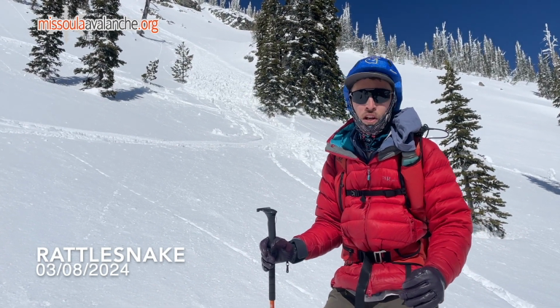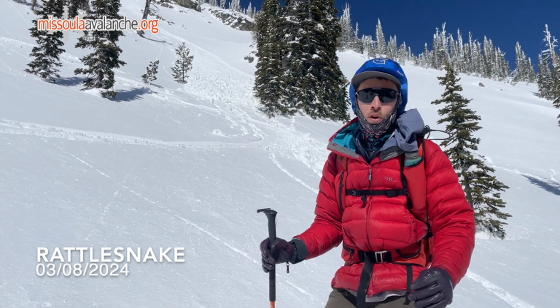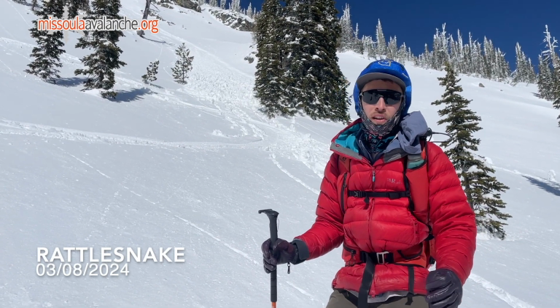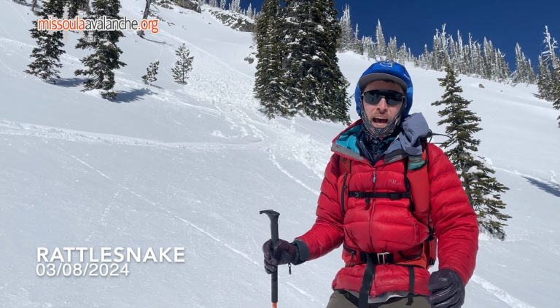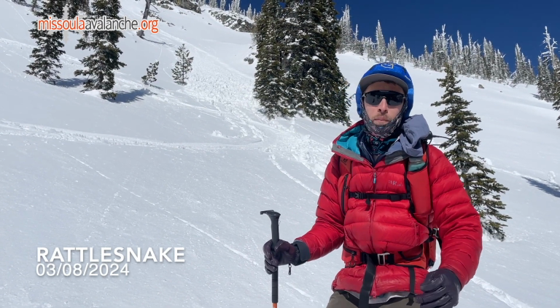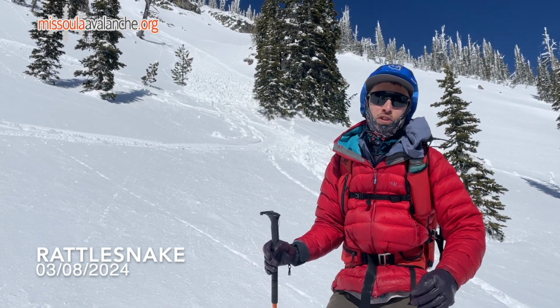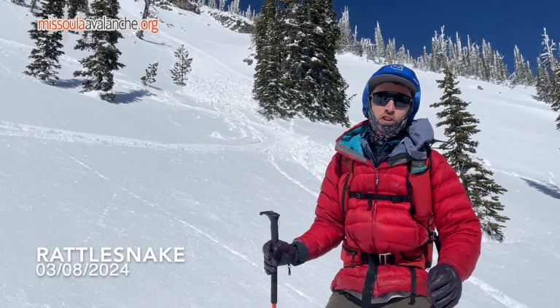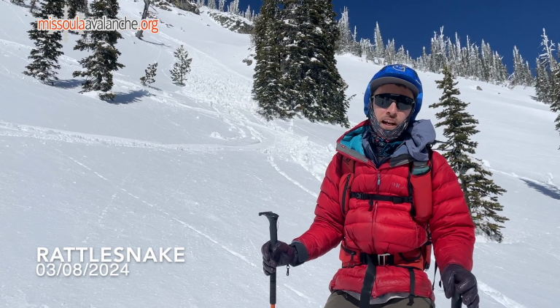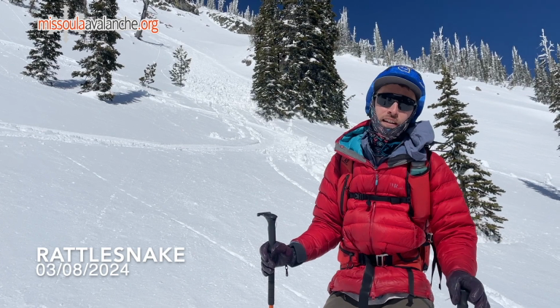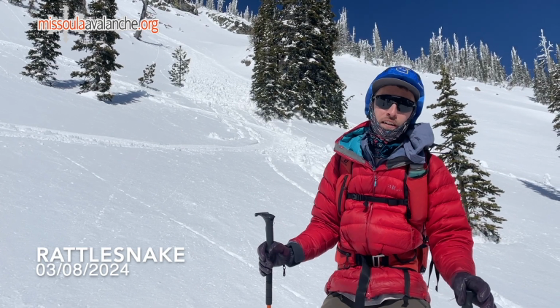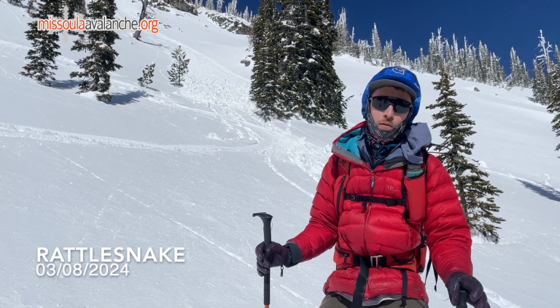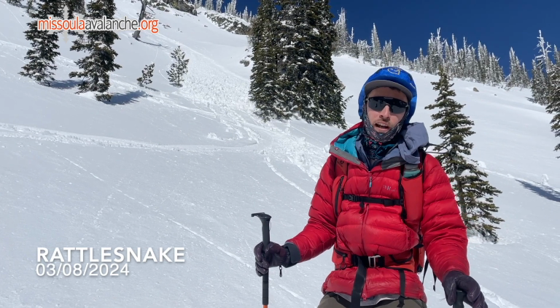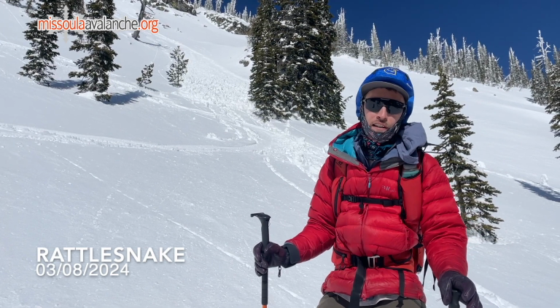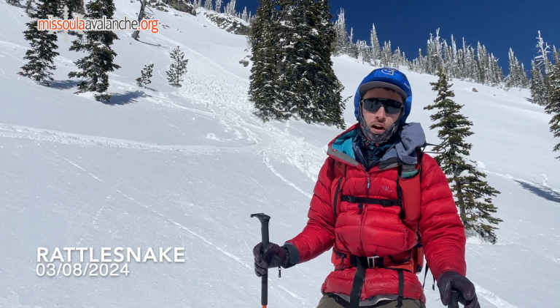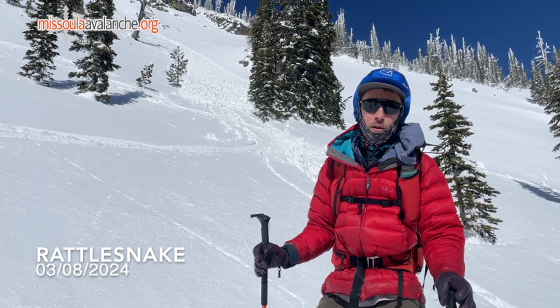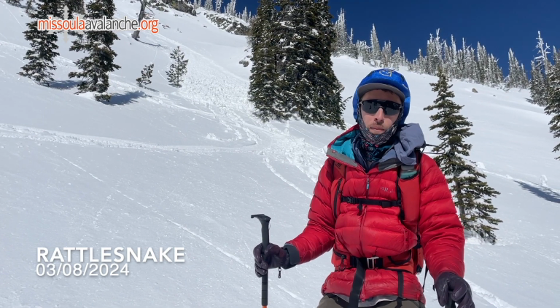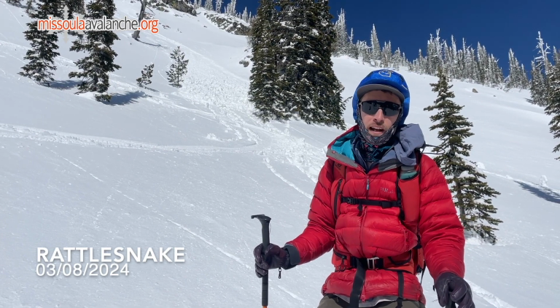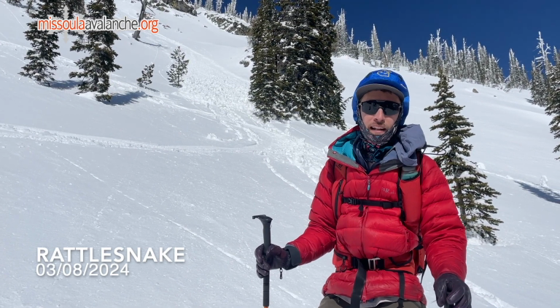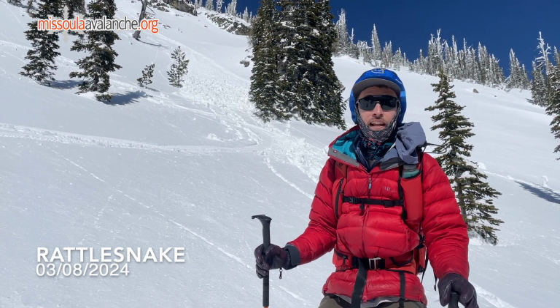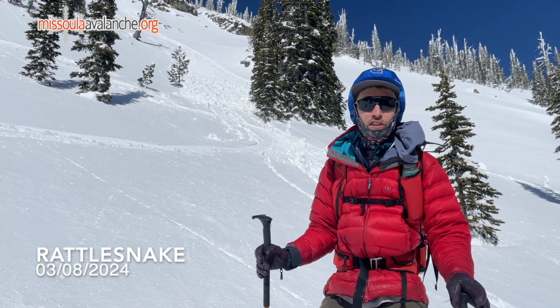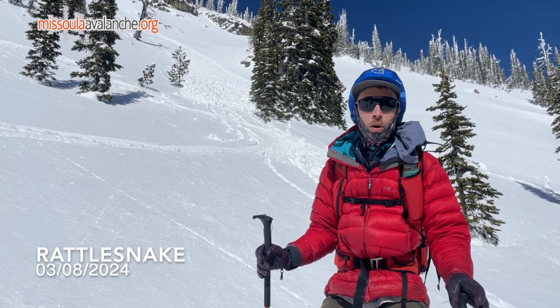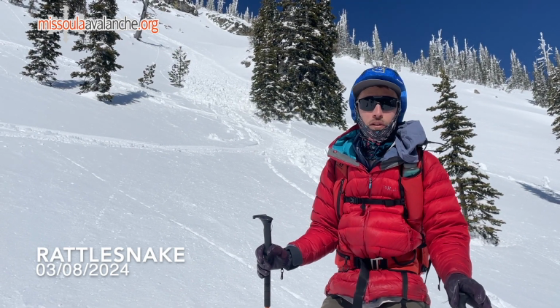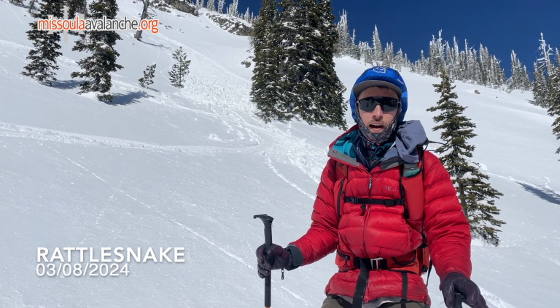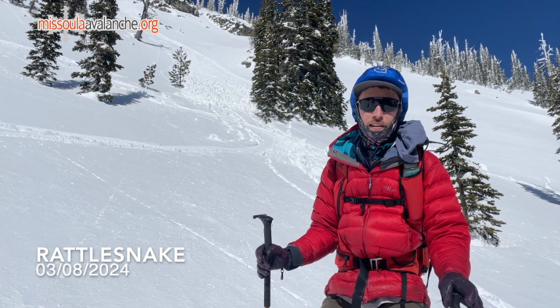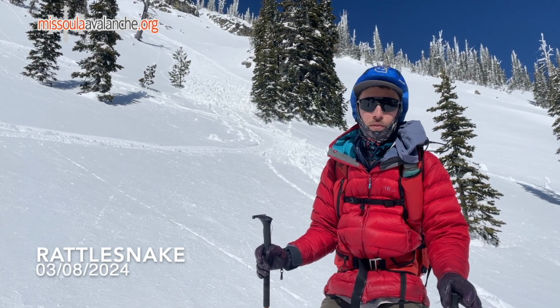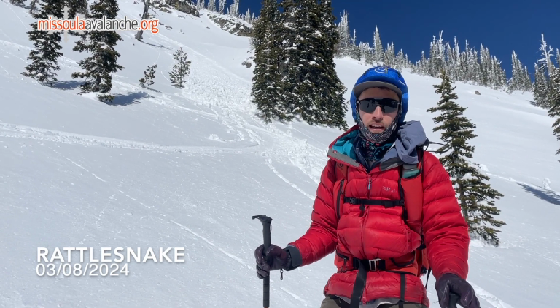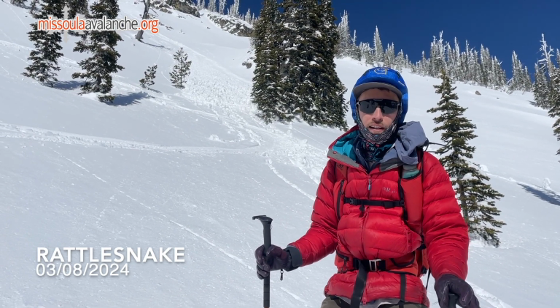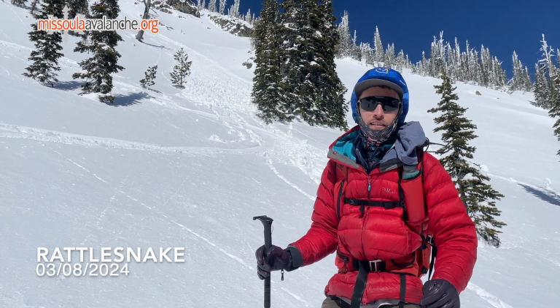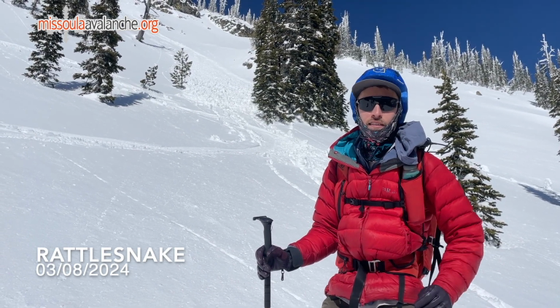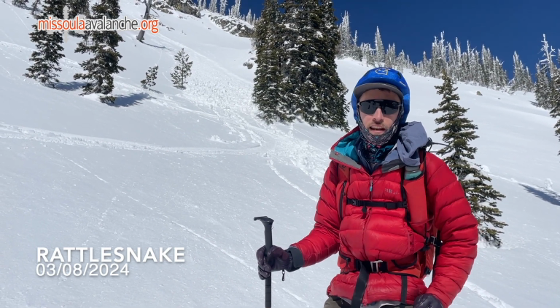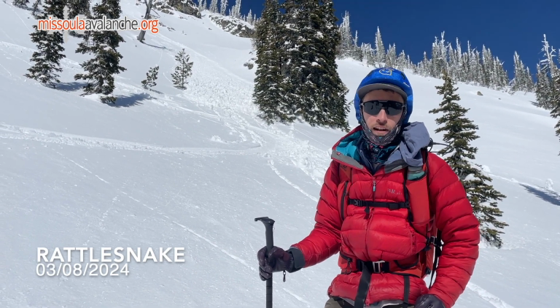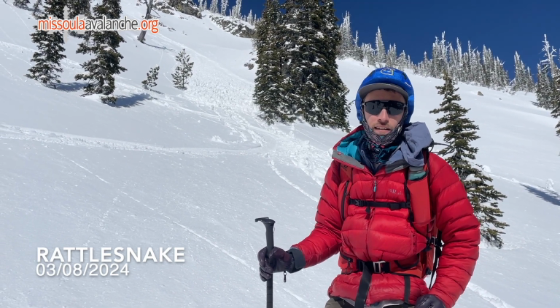With that, be sure to check the latest forecast on our website and let us know what you find this weekend. Ski and ride safe.